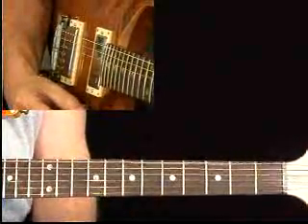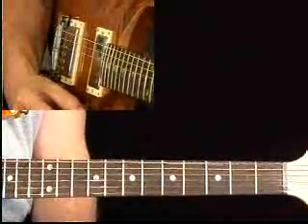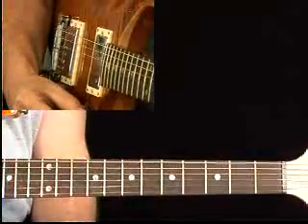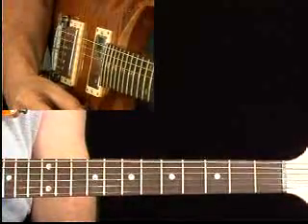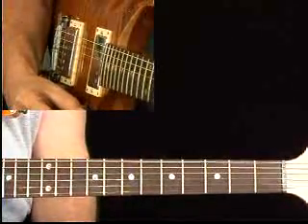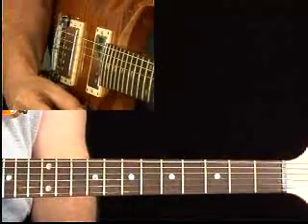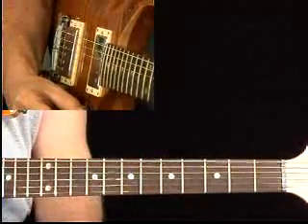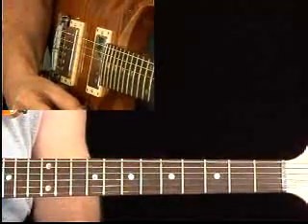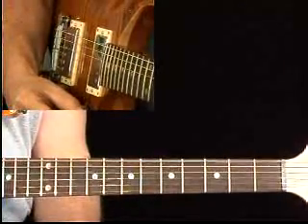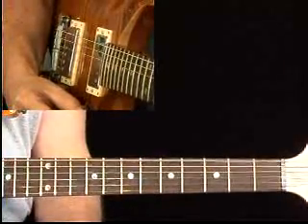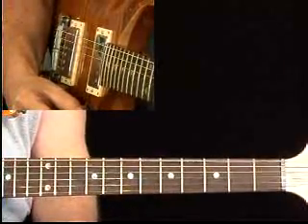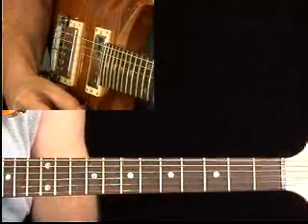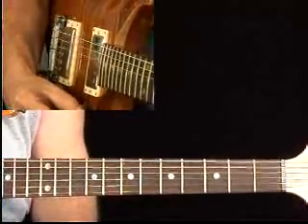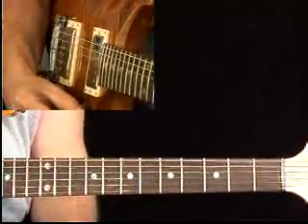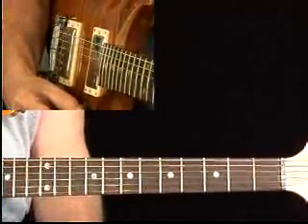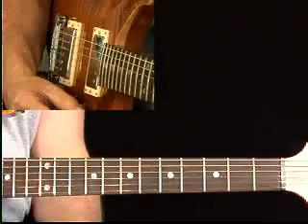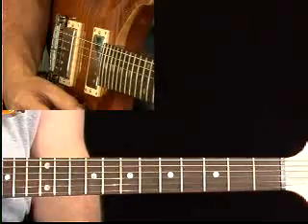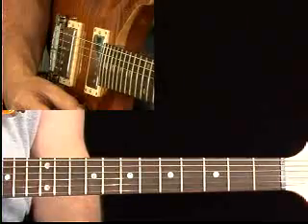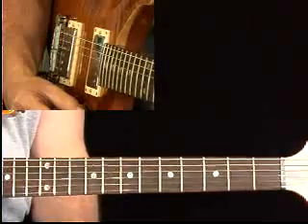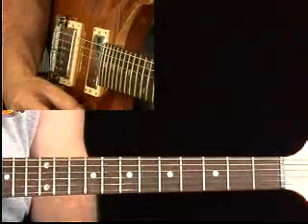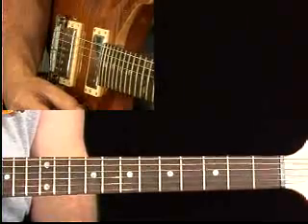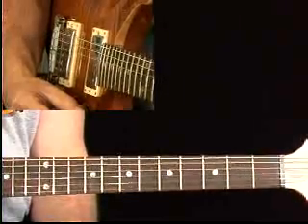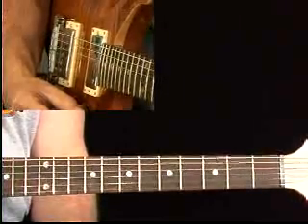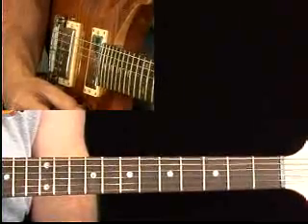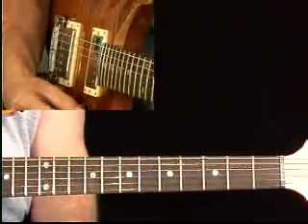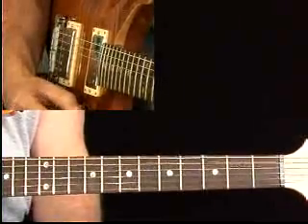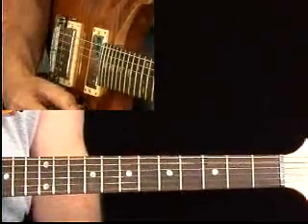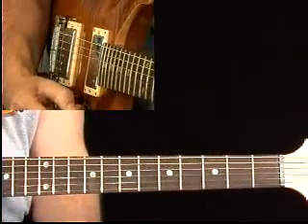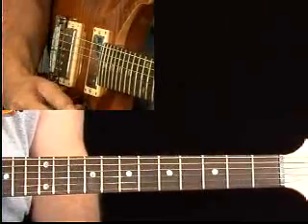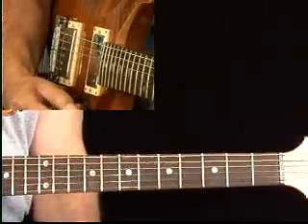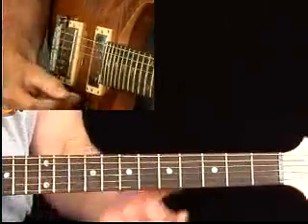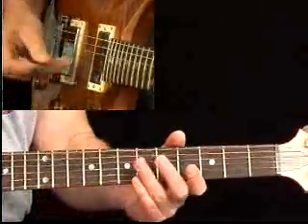Here we have a solo in G, a G blues, but you can be mixing in some of the major pentatonic as opposed to just using the minor pentatonic.